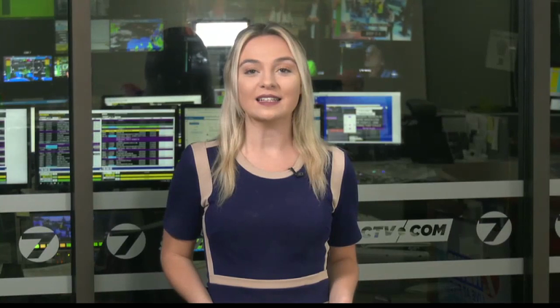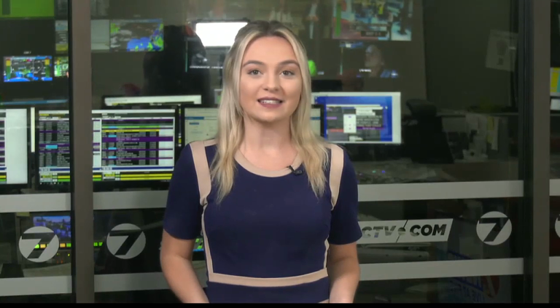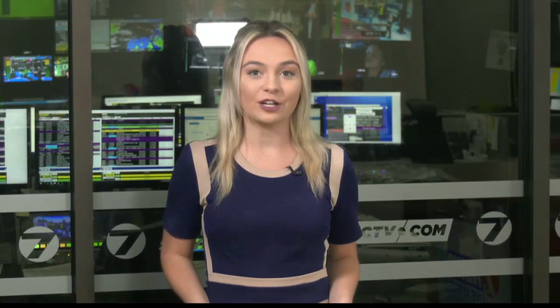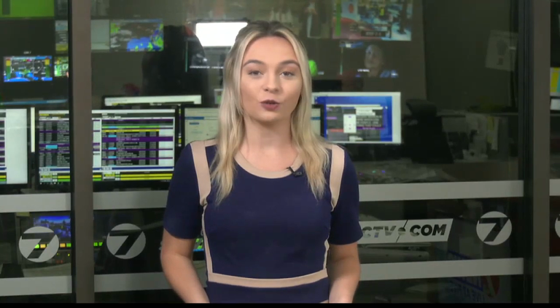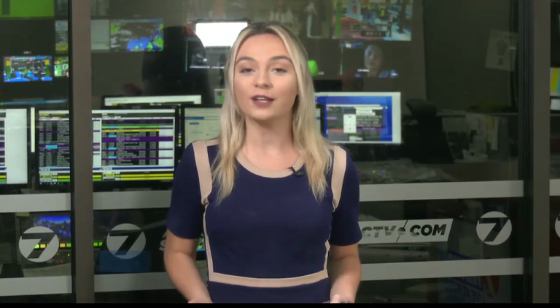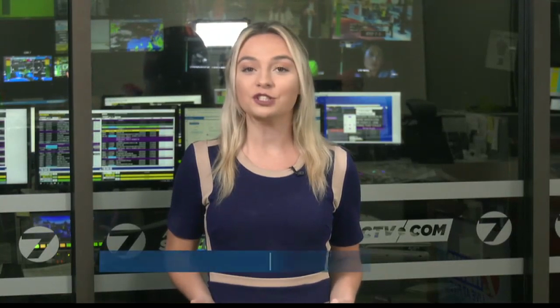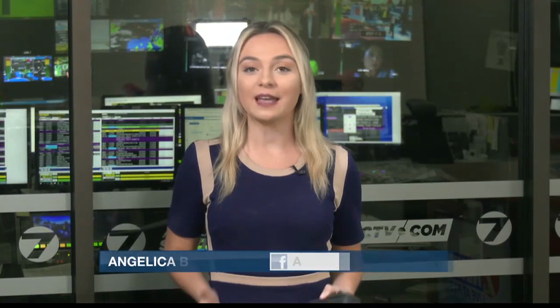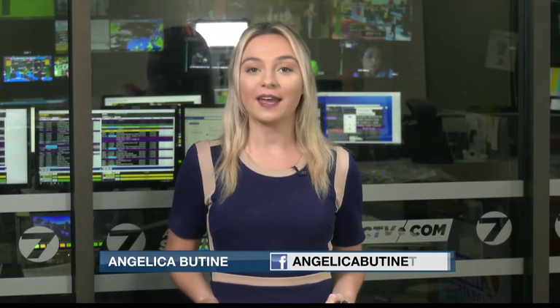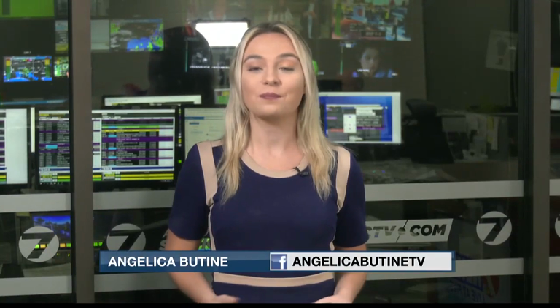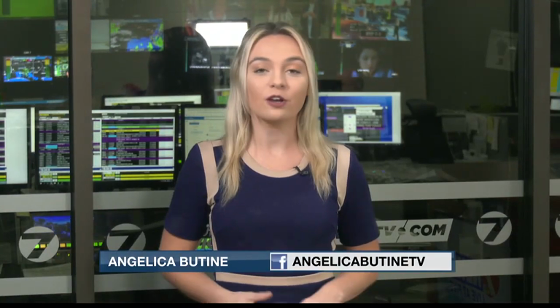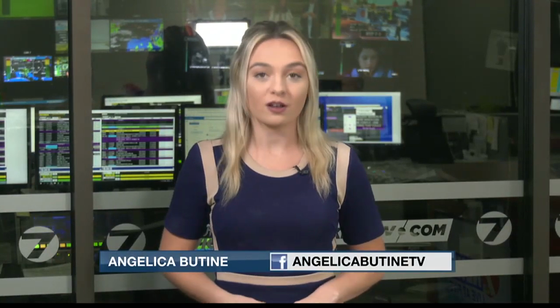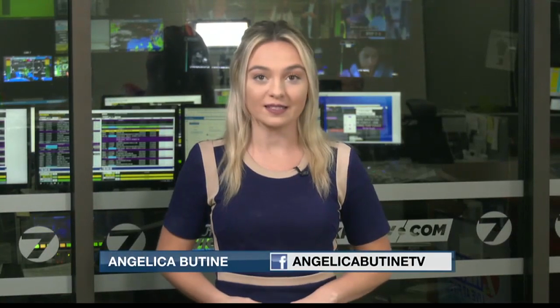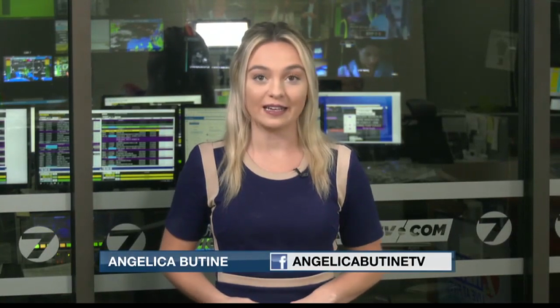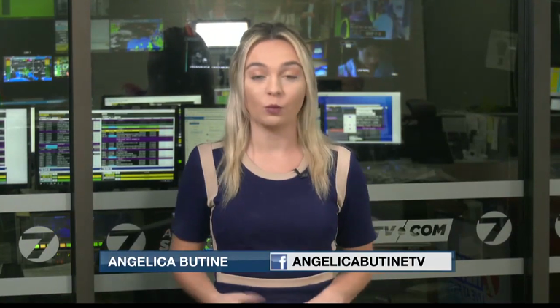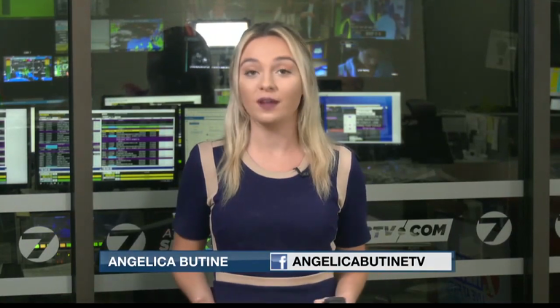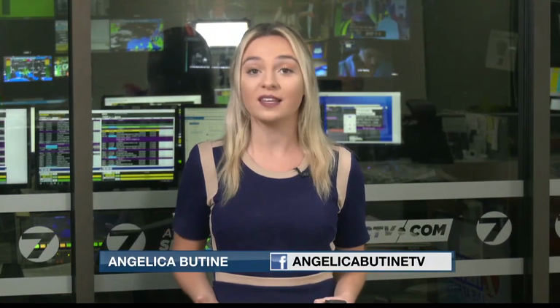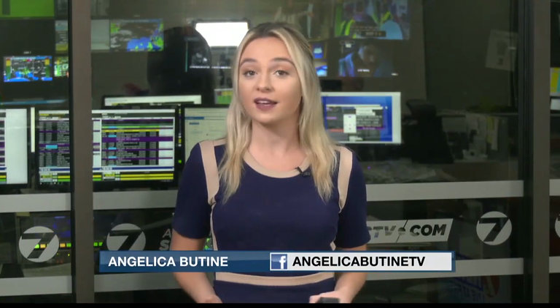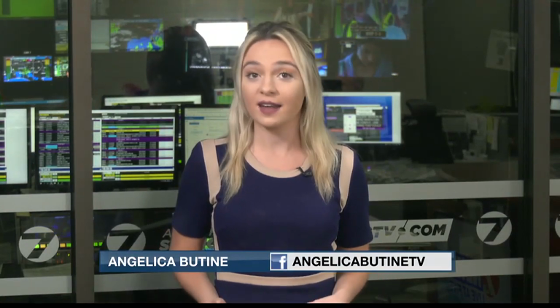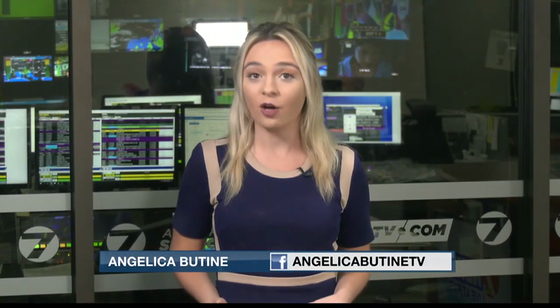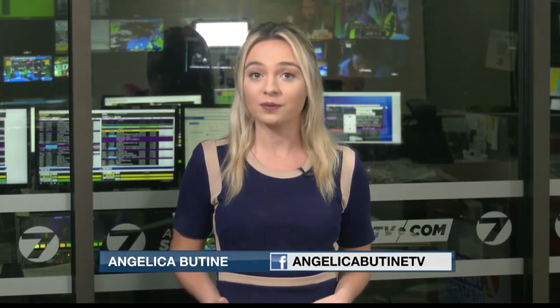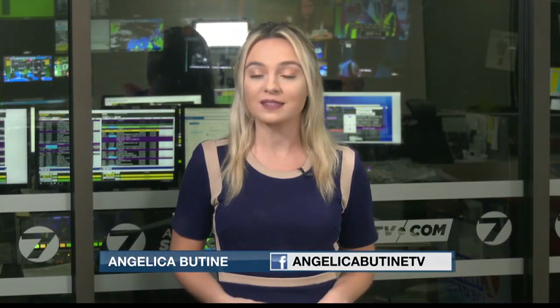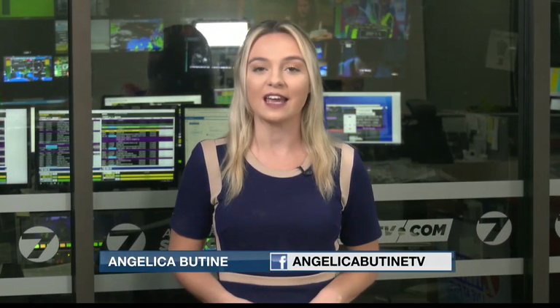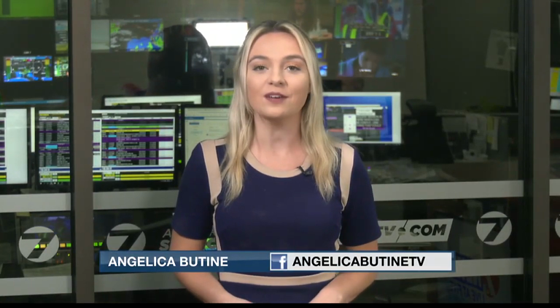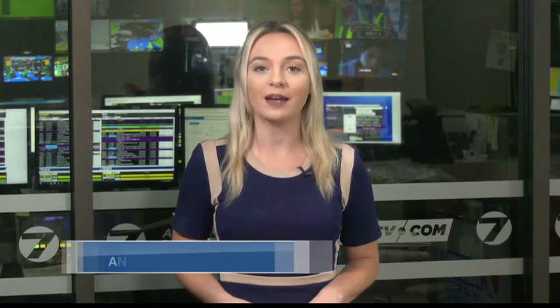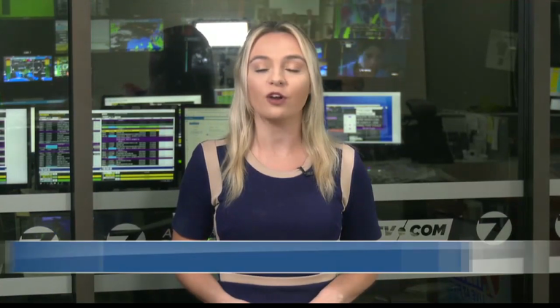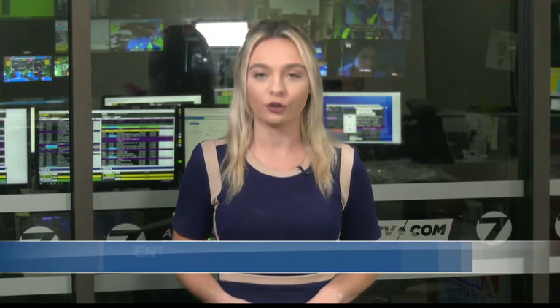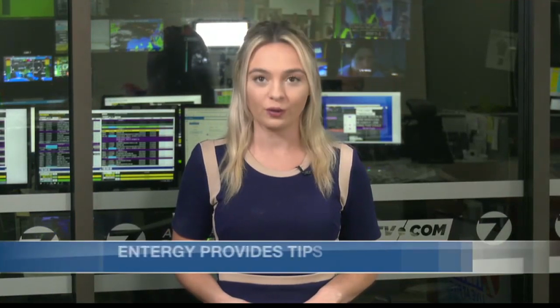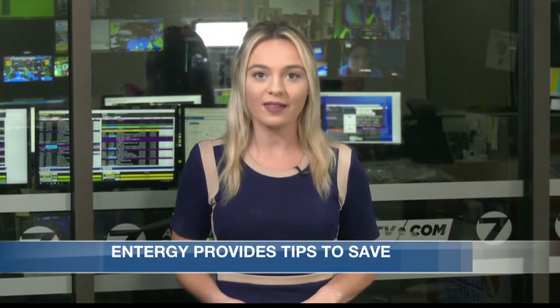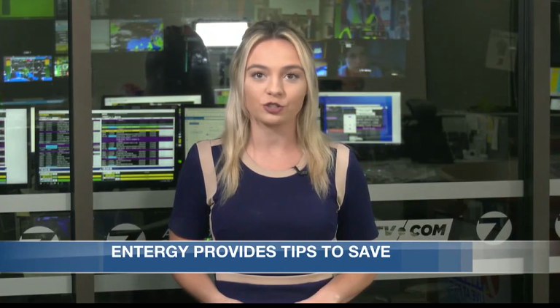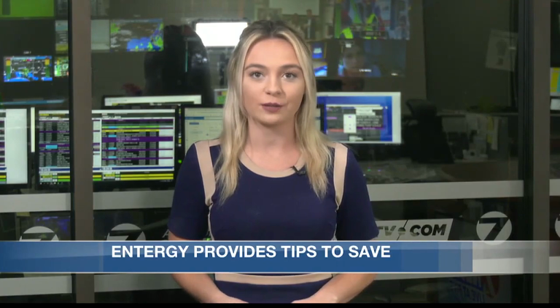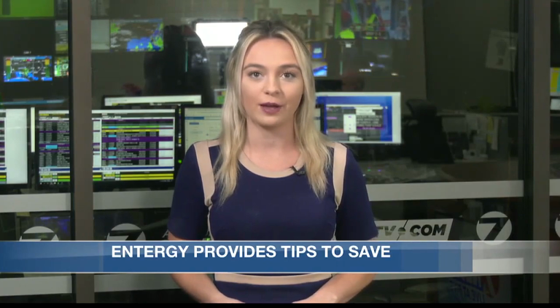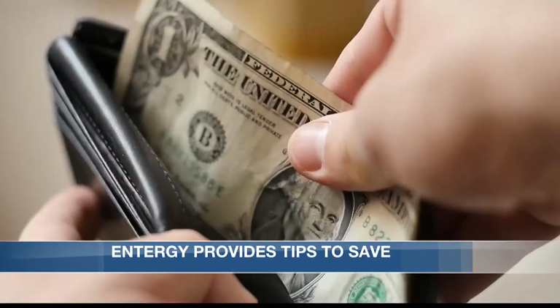Winter season is here, which can be costly. One thing that could help? Saving money on your electric bill.